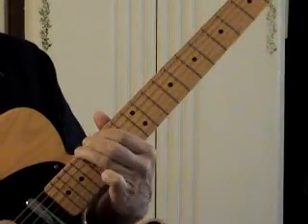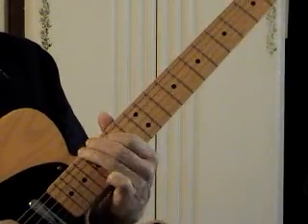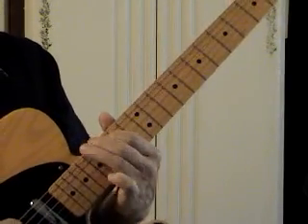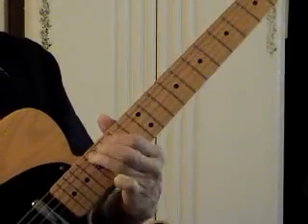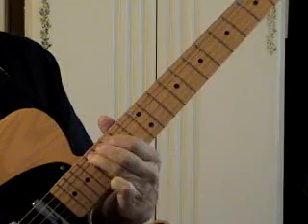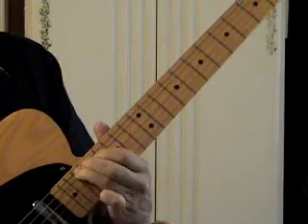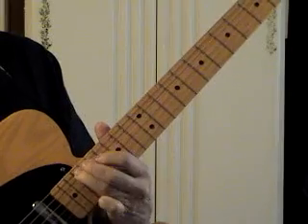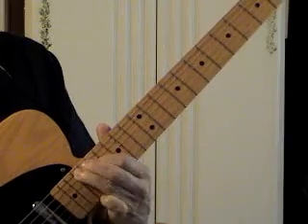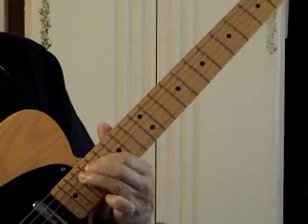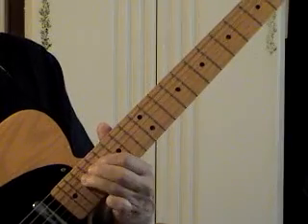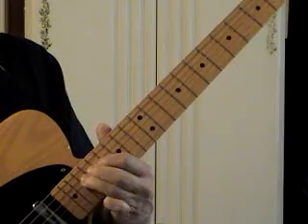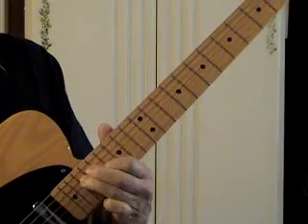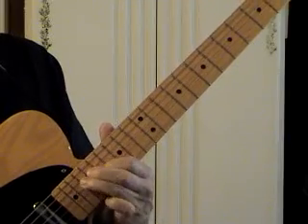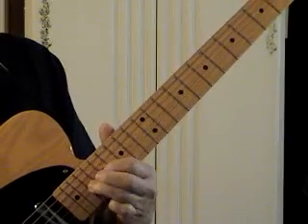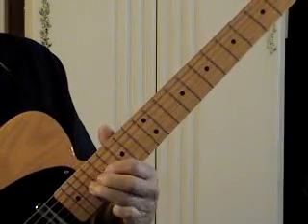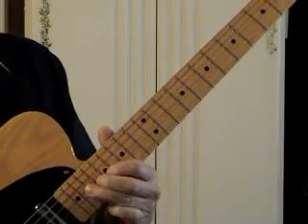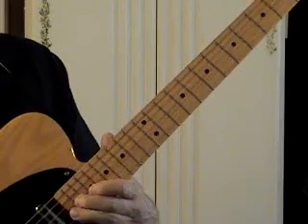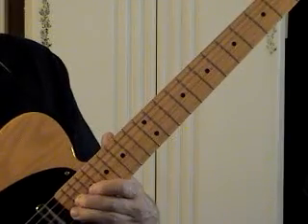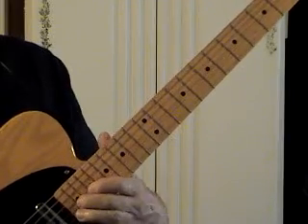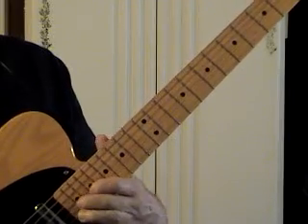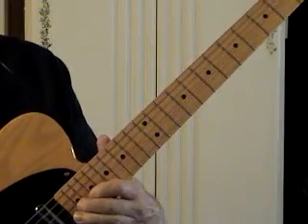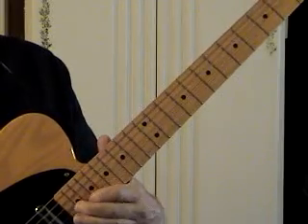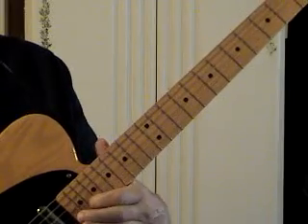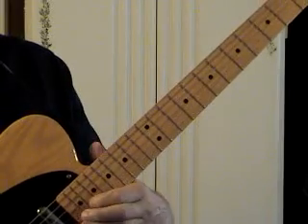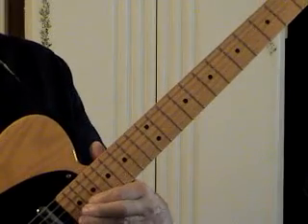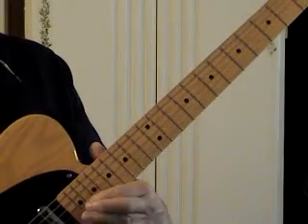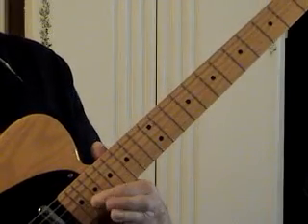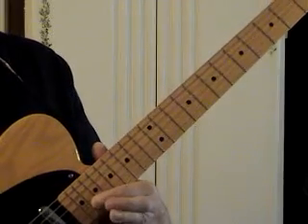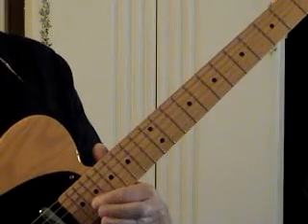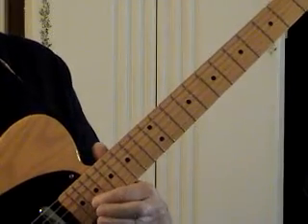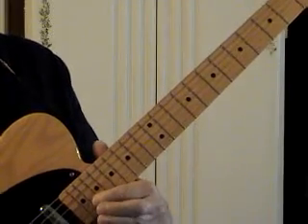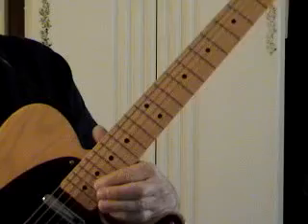1, 3, 1, 3, slide. 1, 3, 1, 3, slide — shifting to the second. And I'm out of frets.